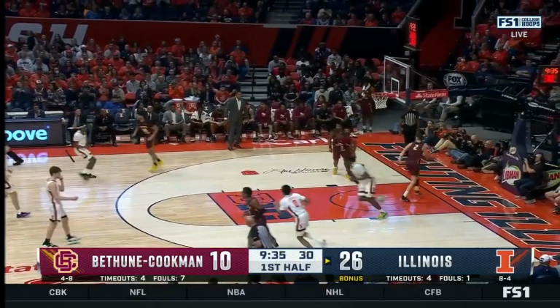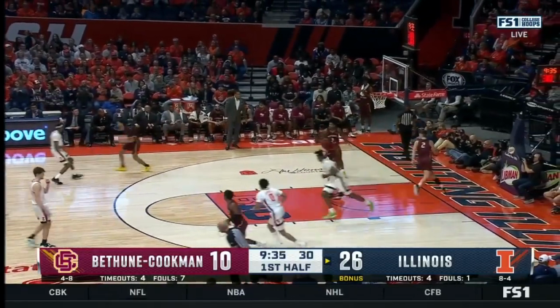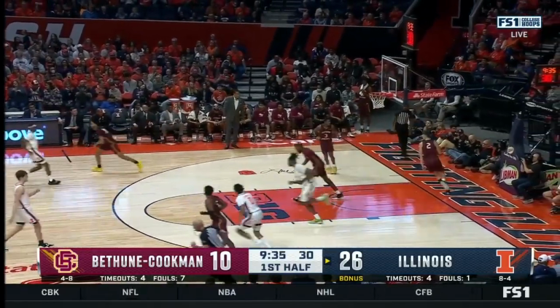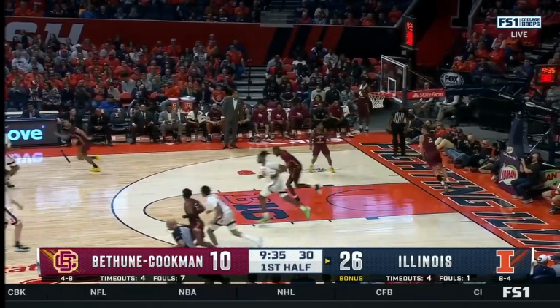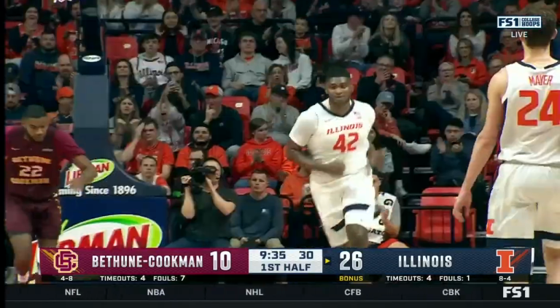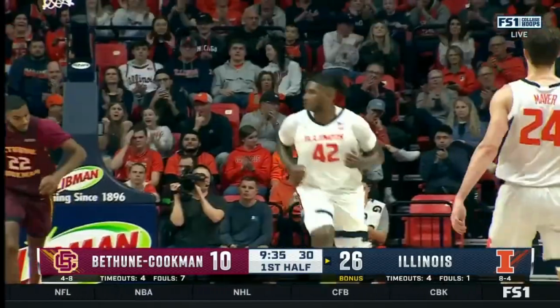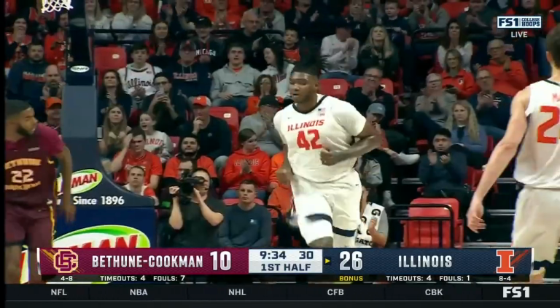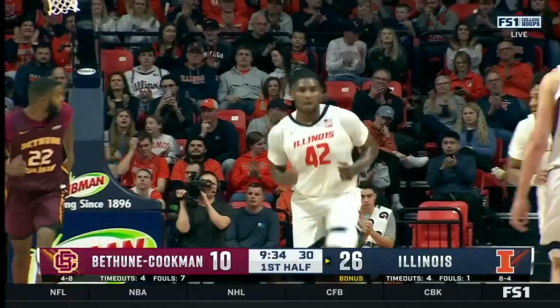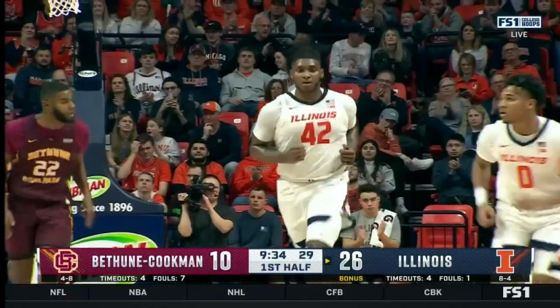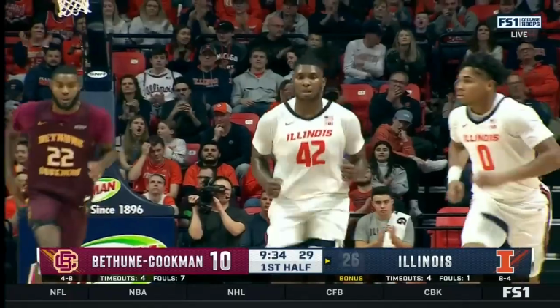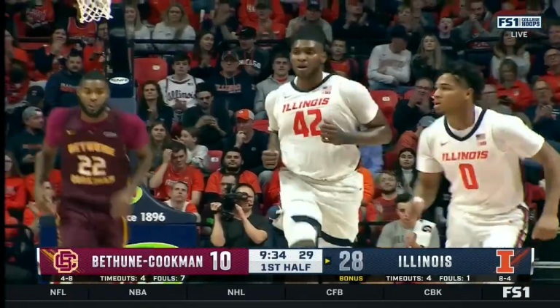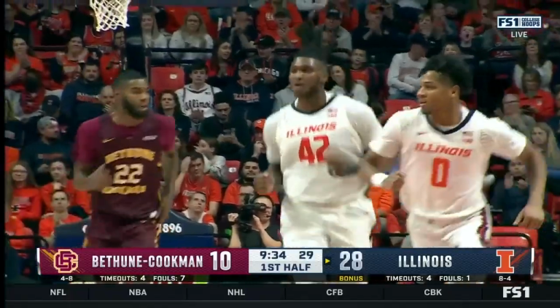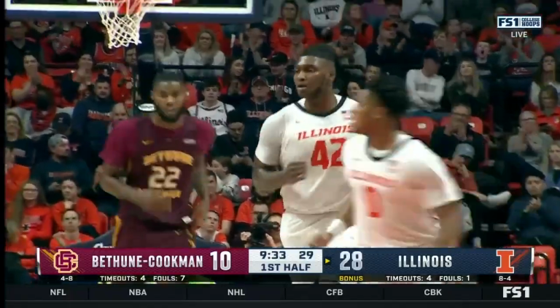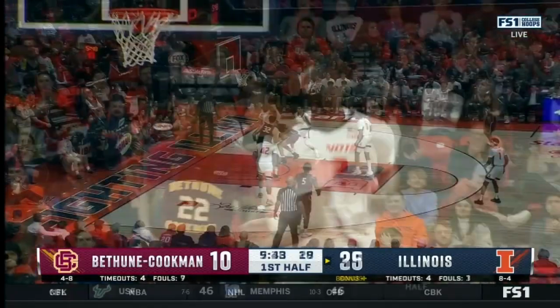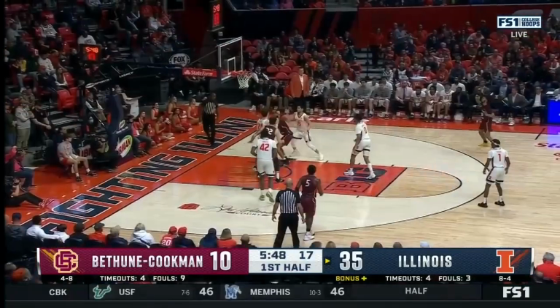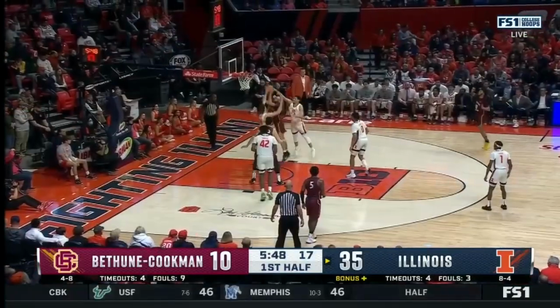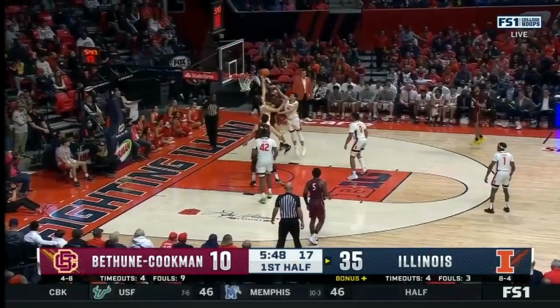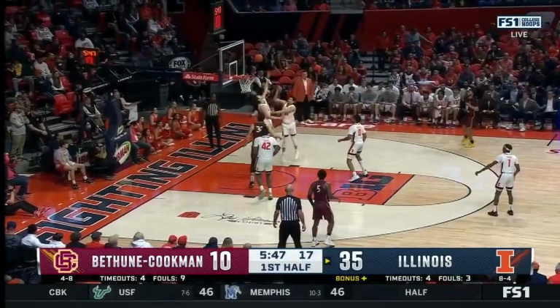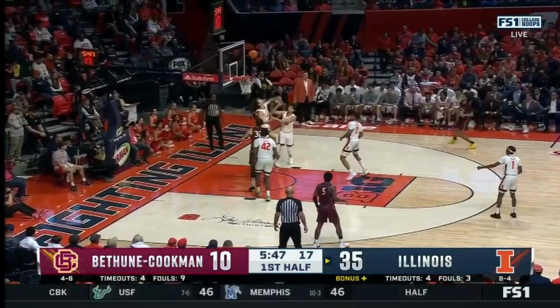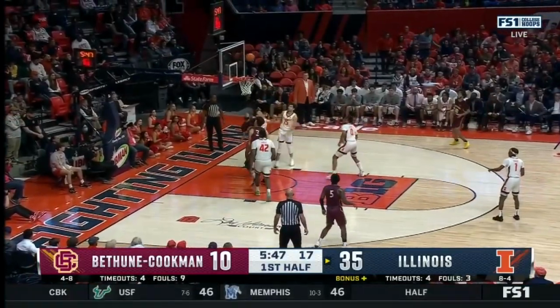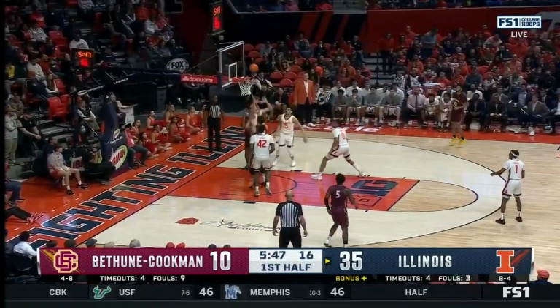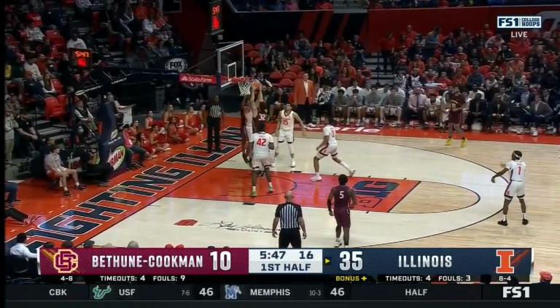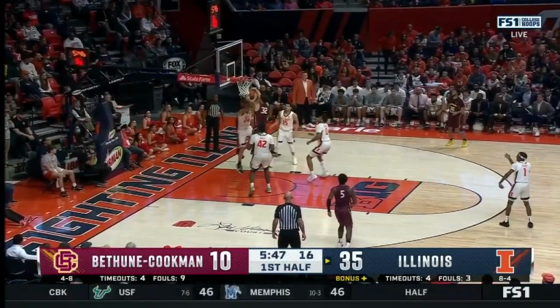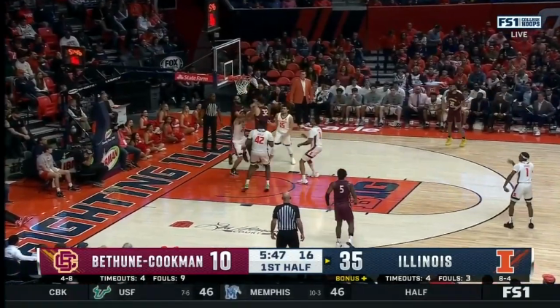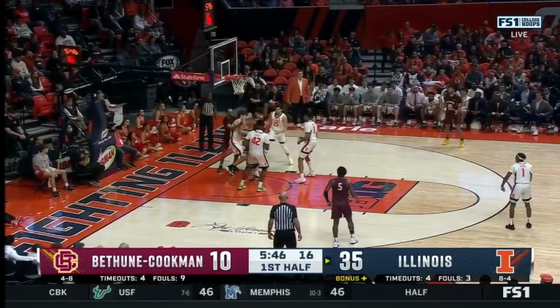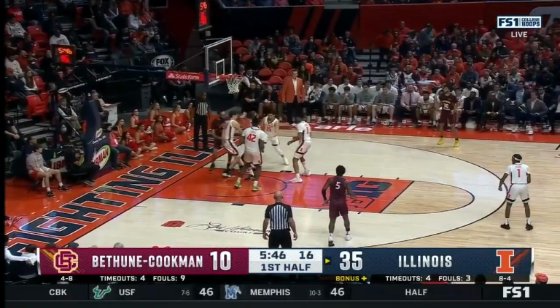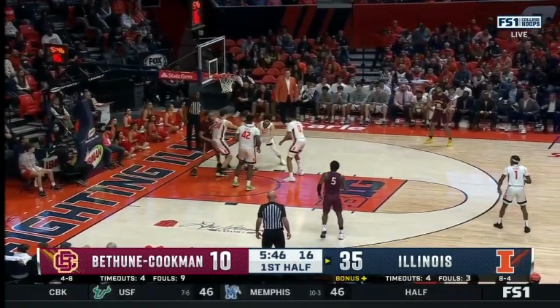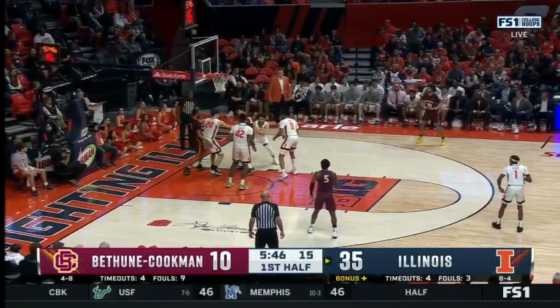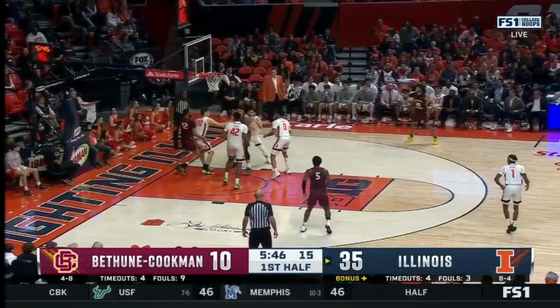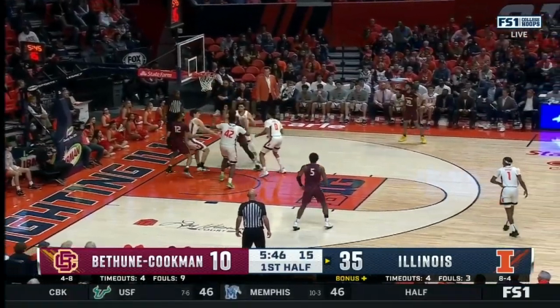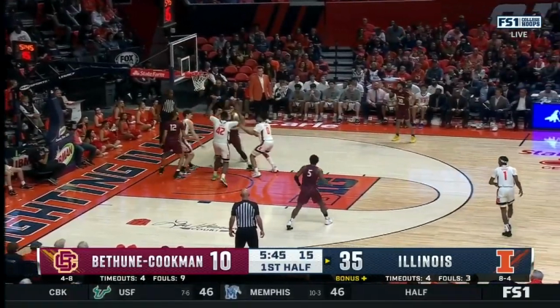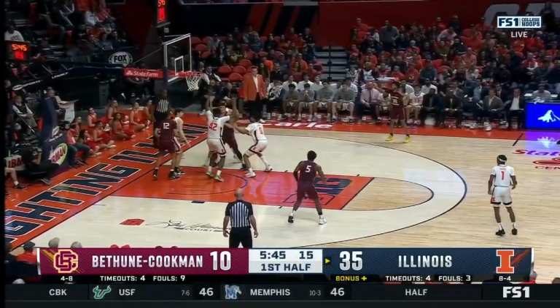Pretty move in the post from Dane Danesha. Good help defense that time.